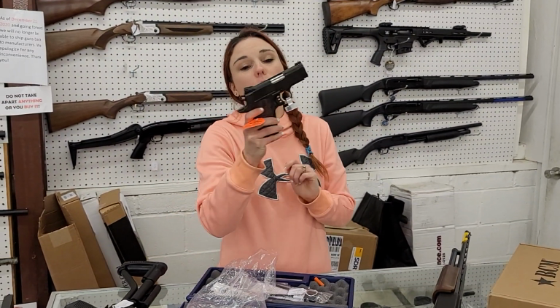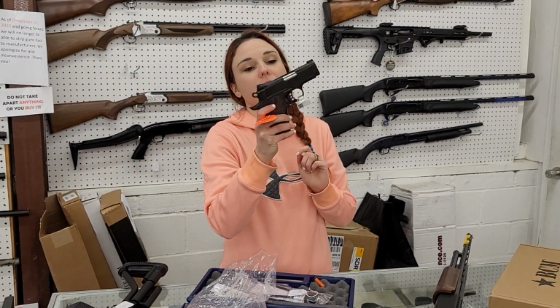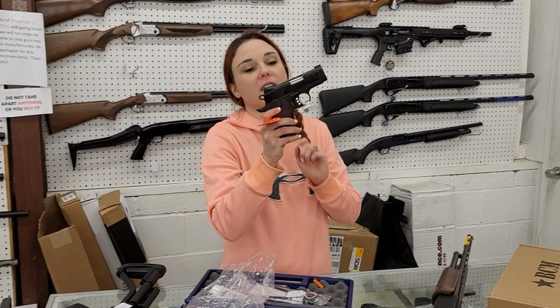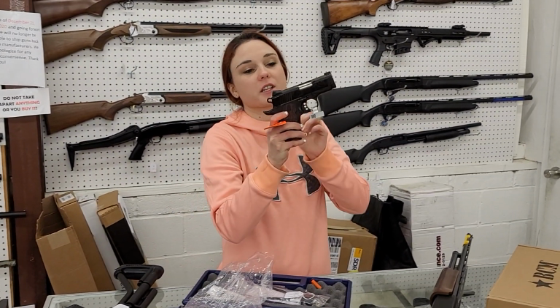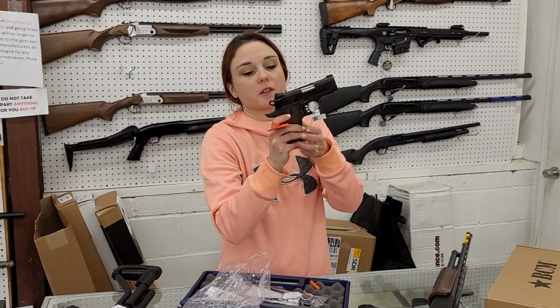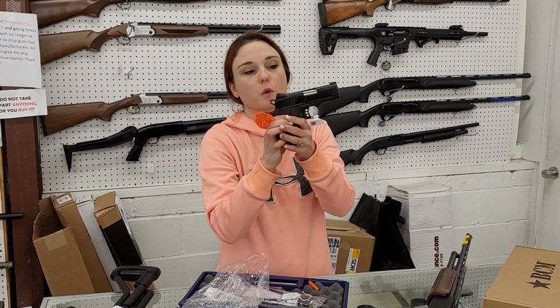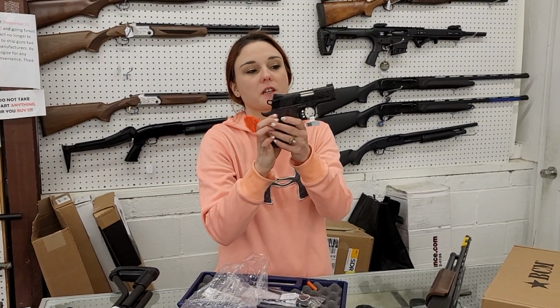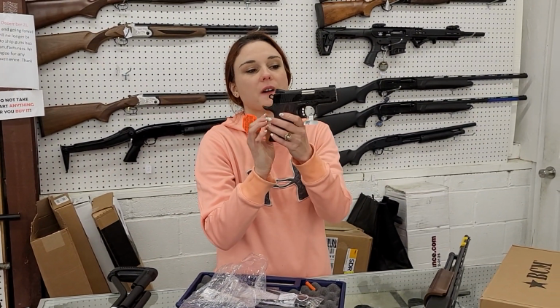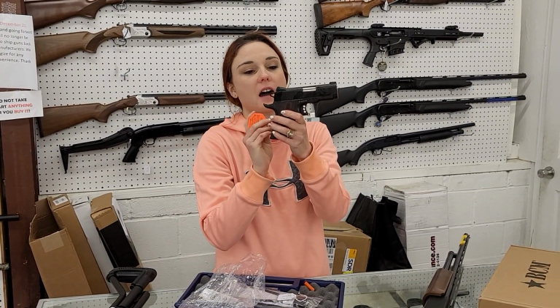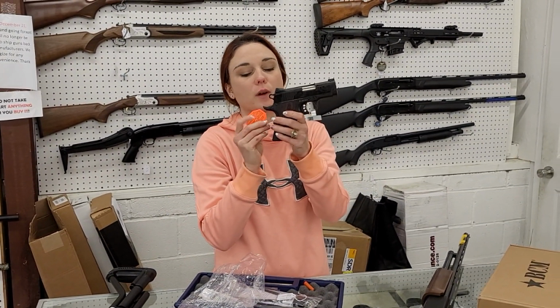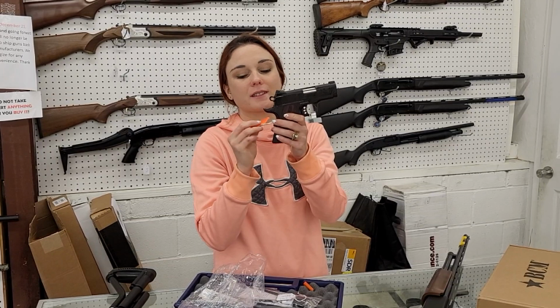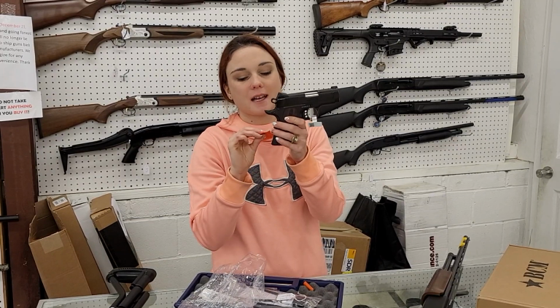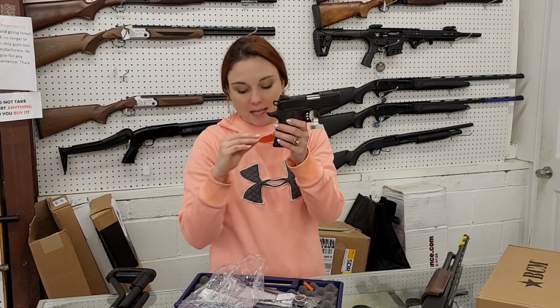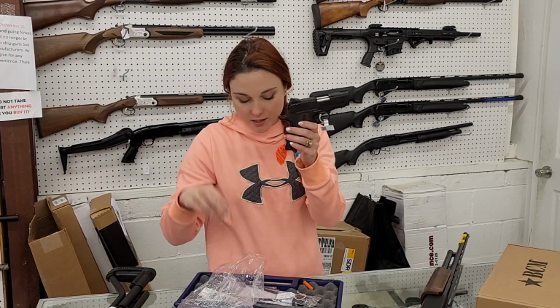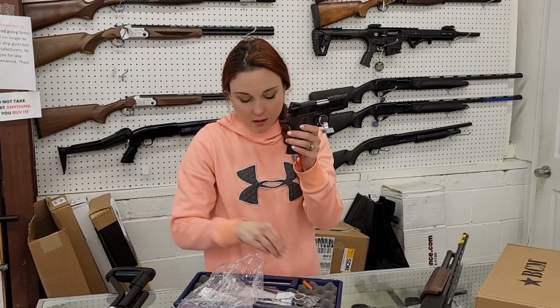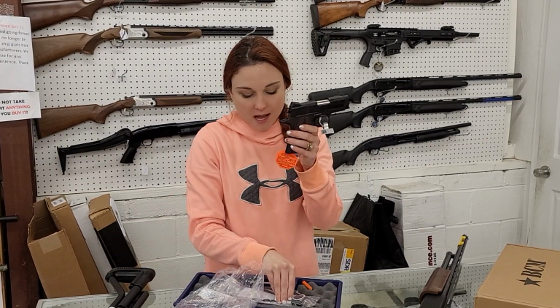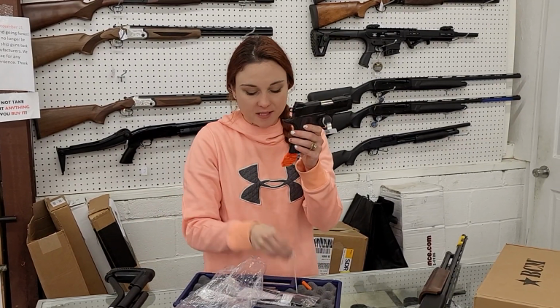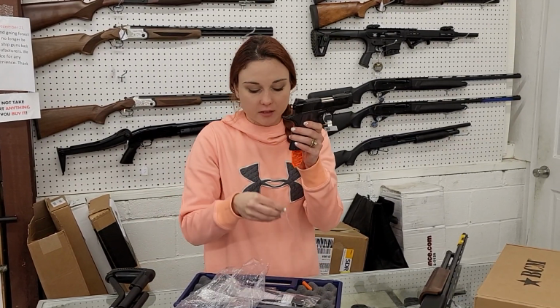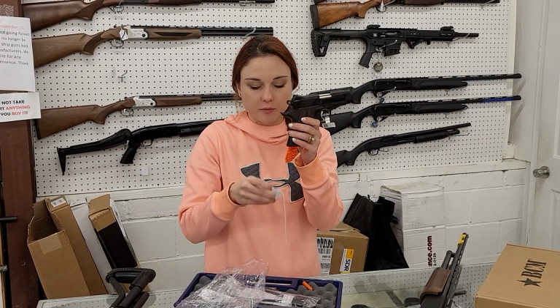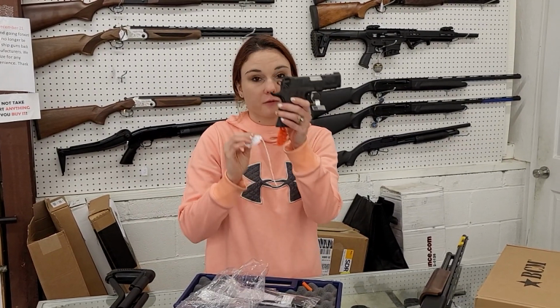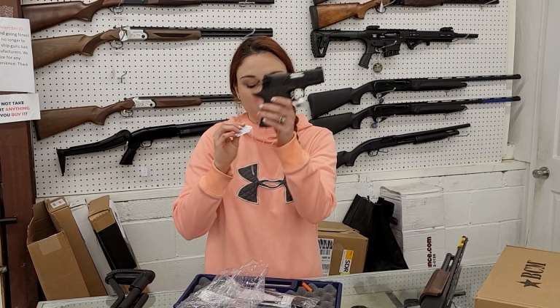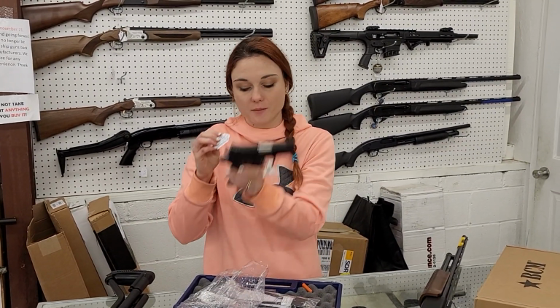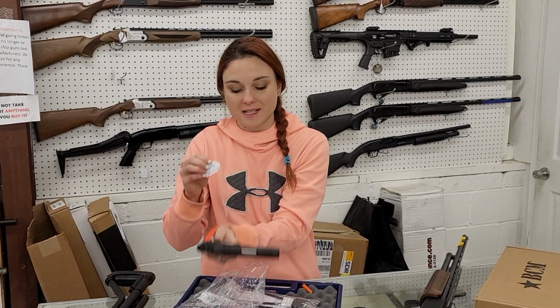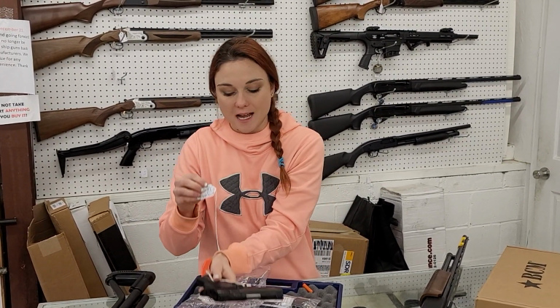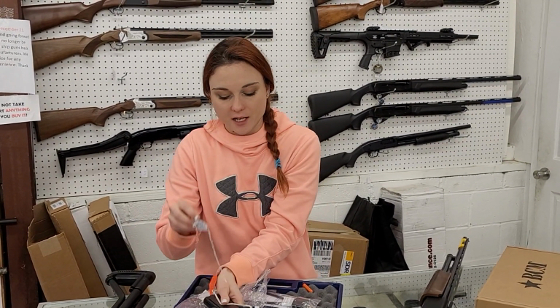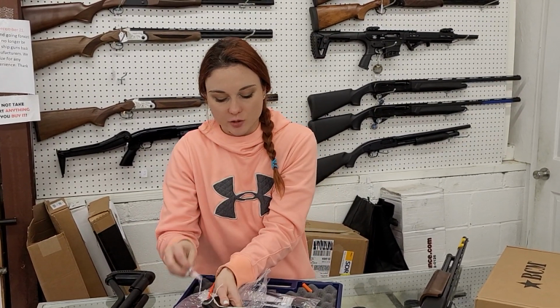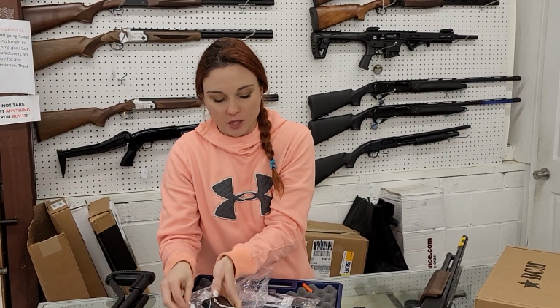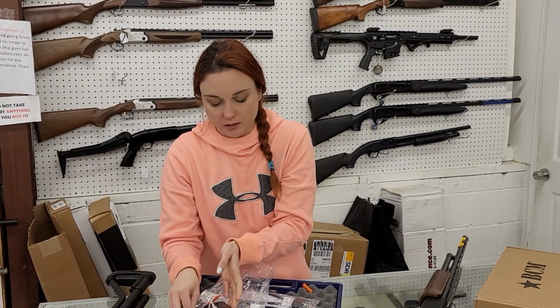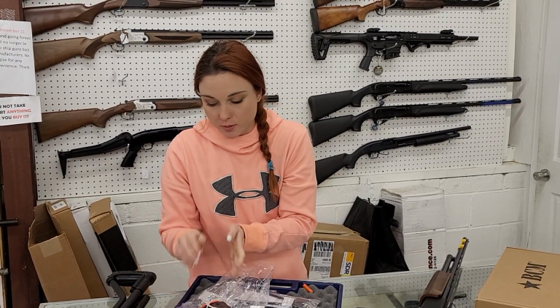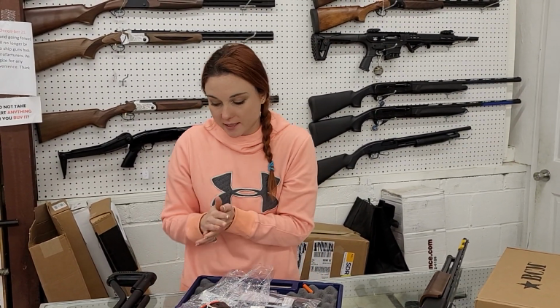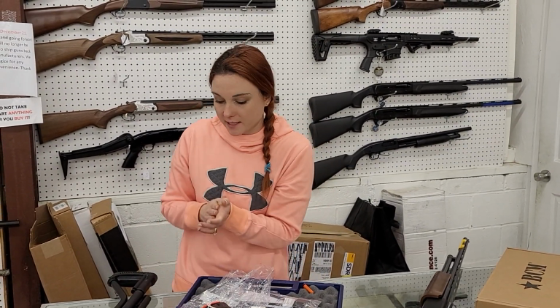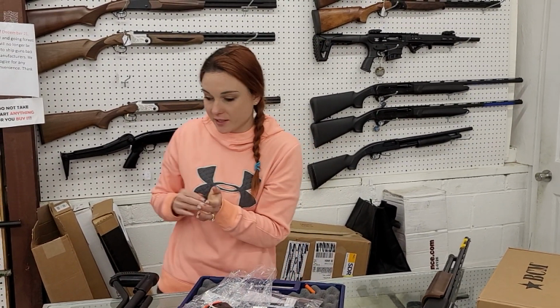Colt Defender, .45 with night sights. Y'all, absolutely beautiful. She's going to be $900. Perfect little pocket carry there.